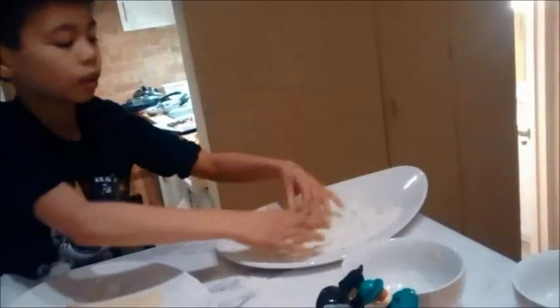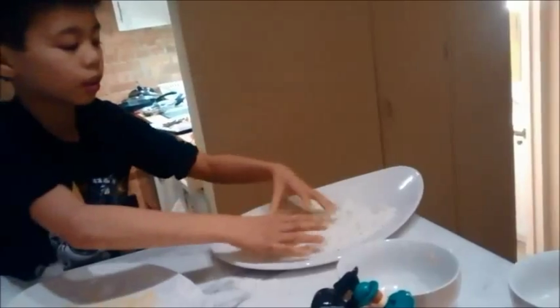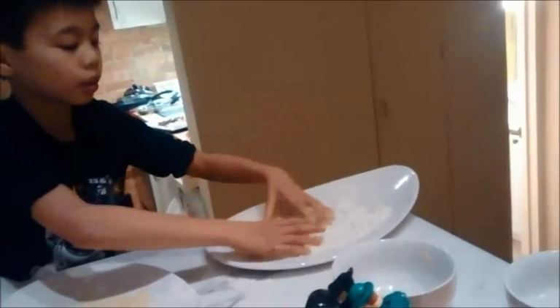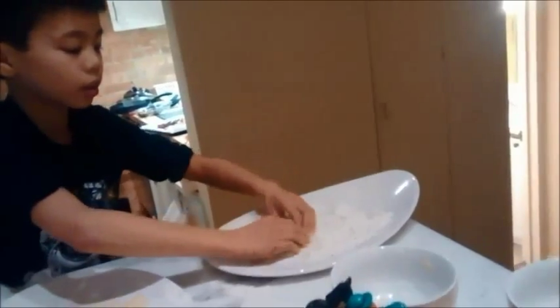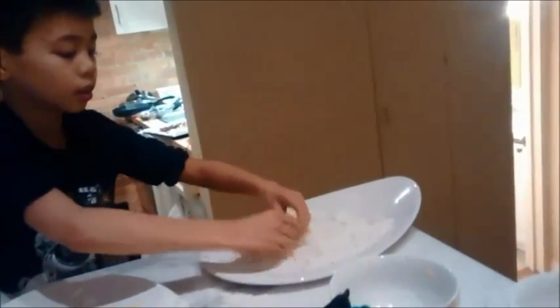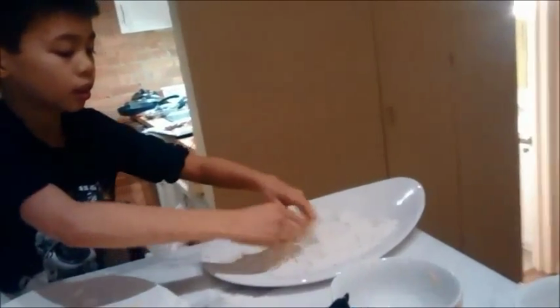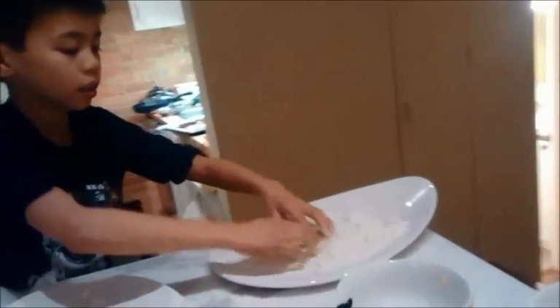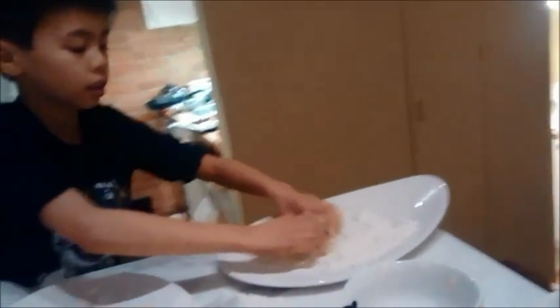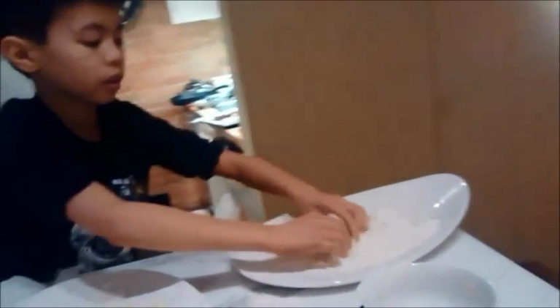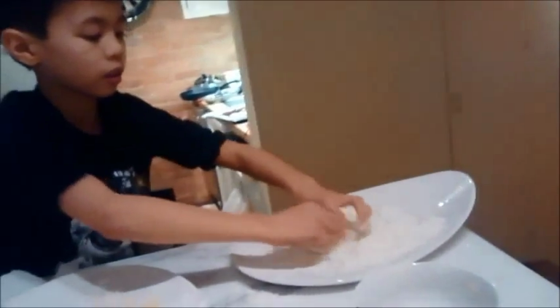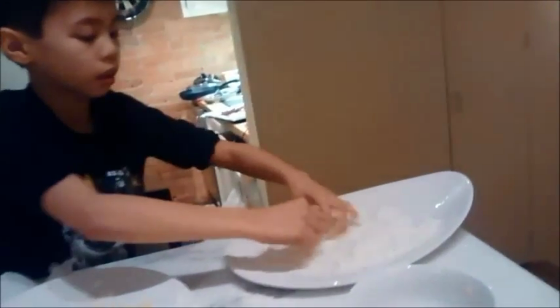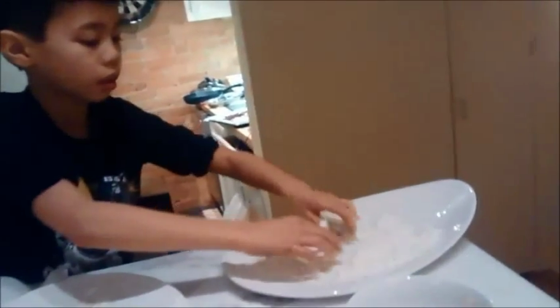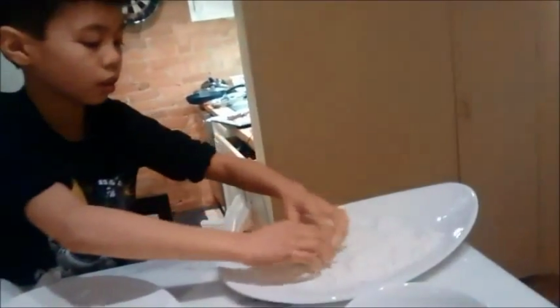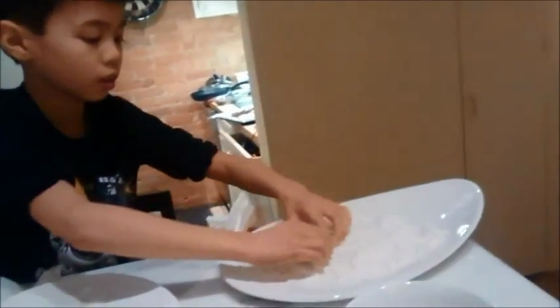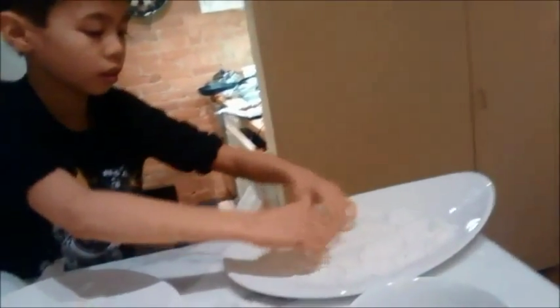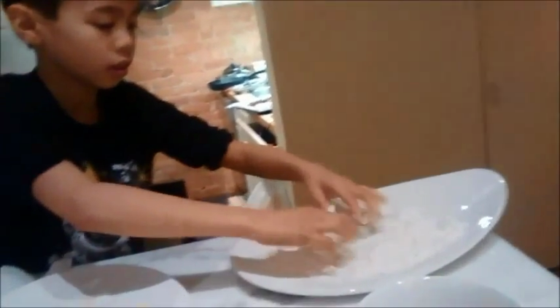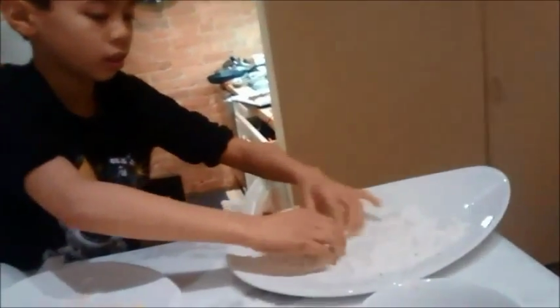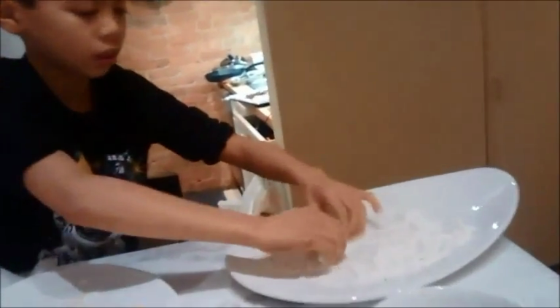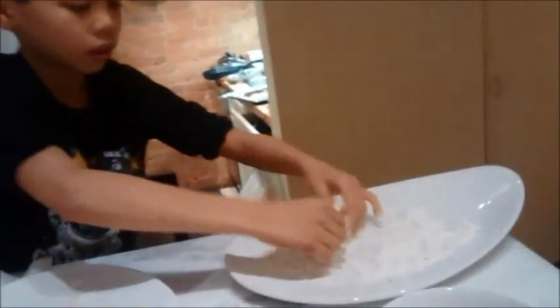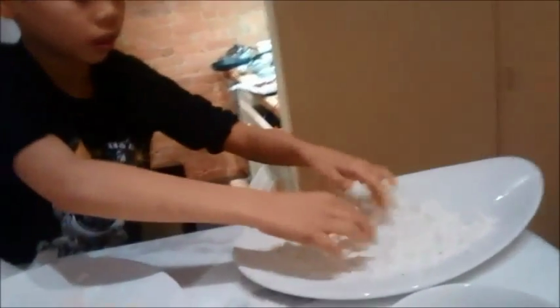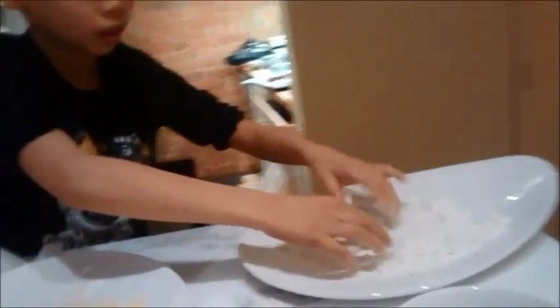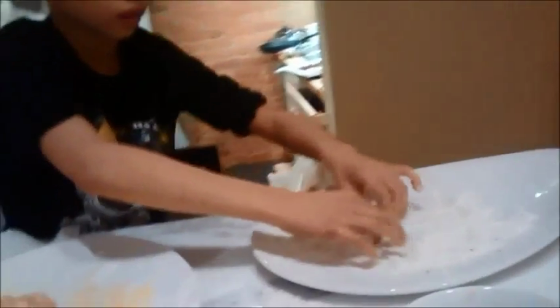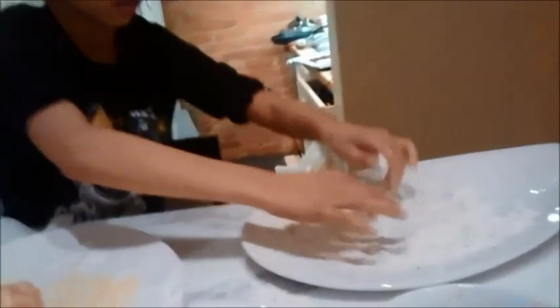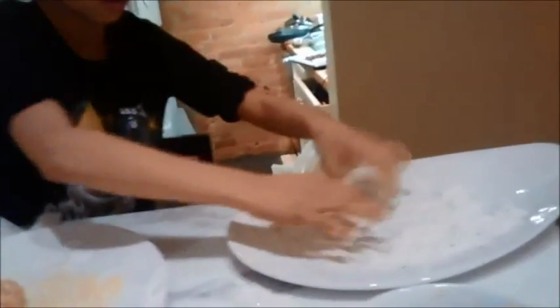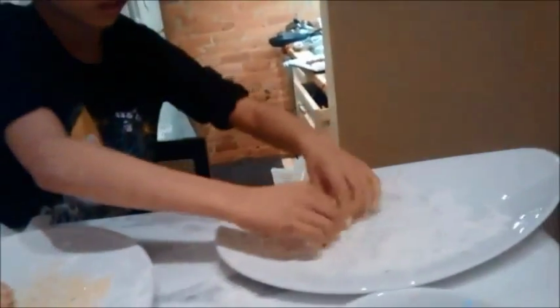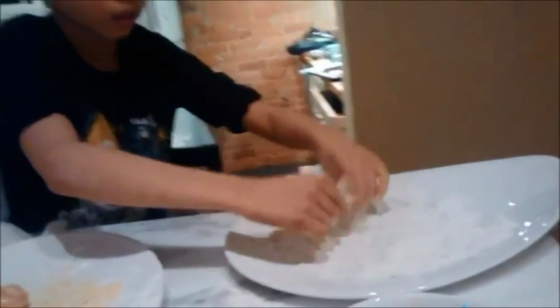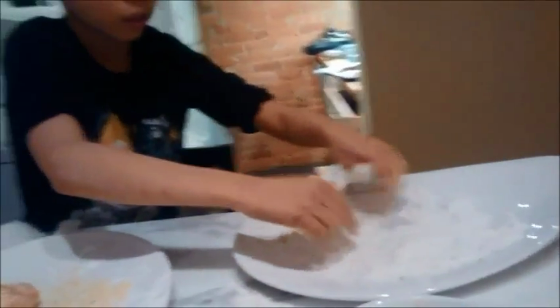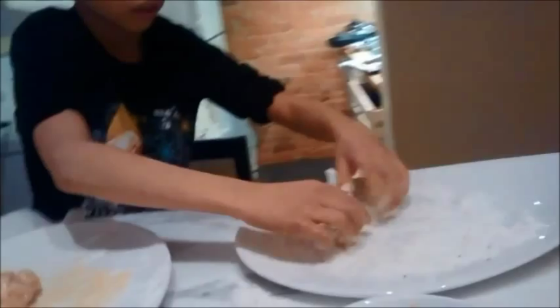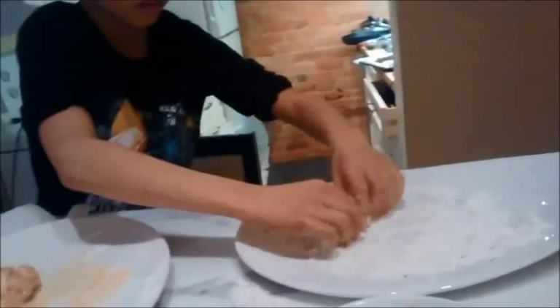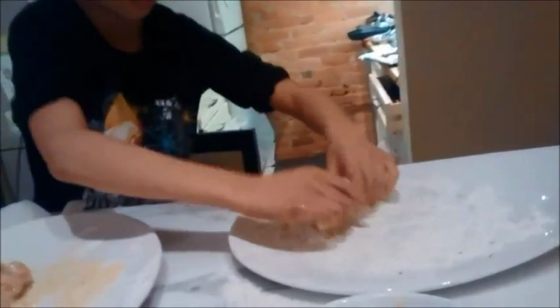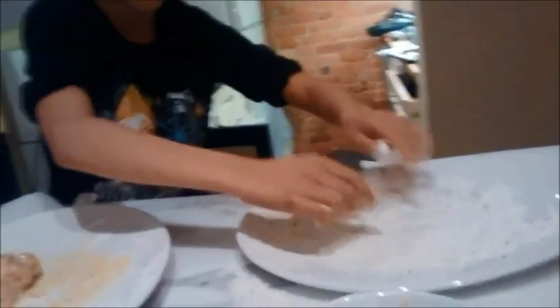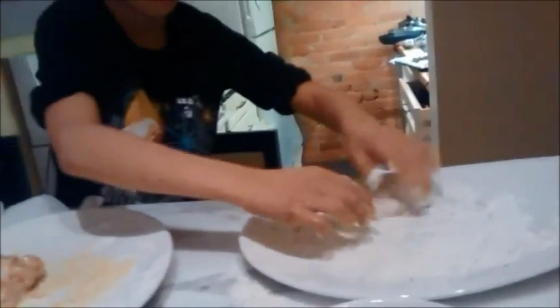The first step is to coat the chicken in flour. You can add spices if you want.